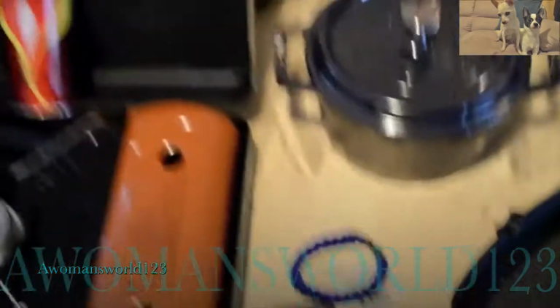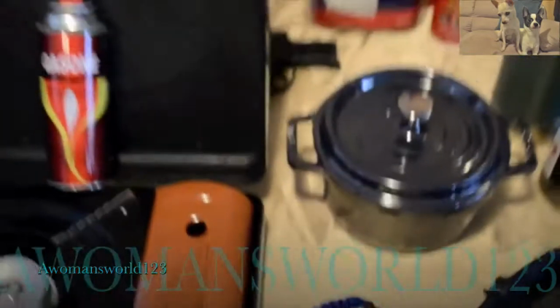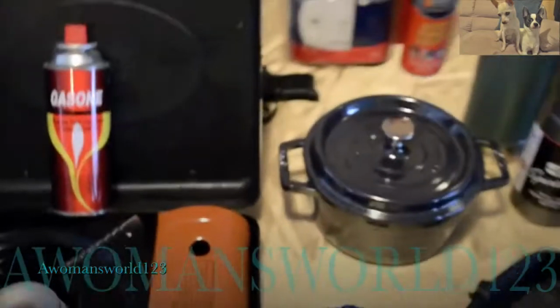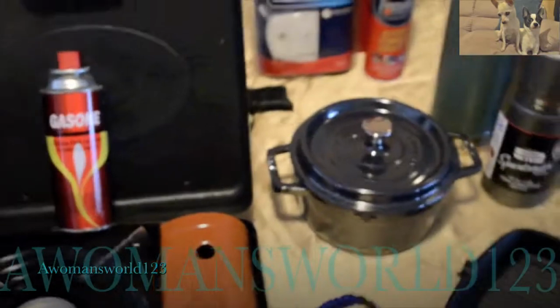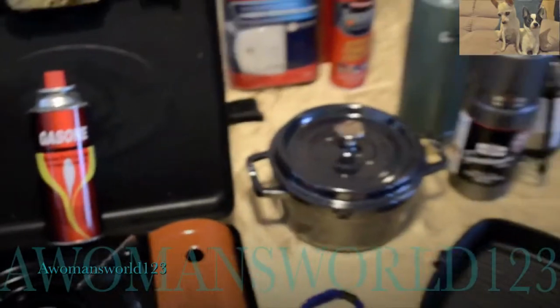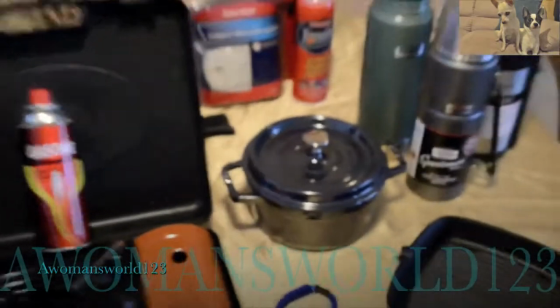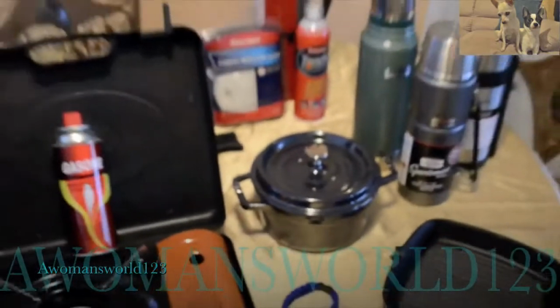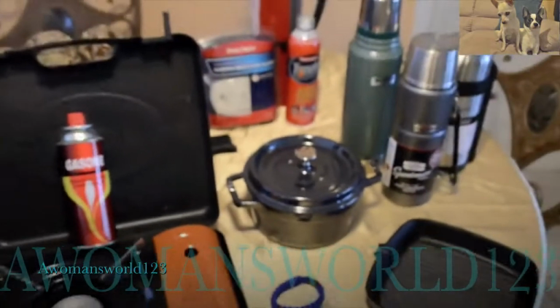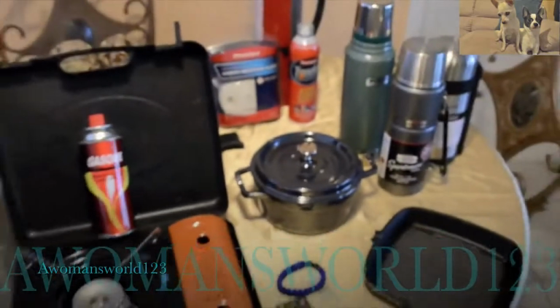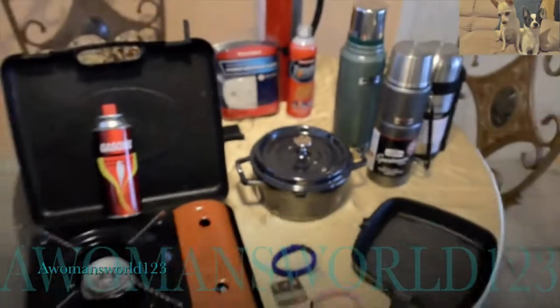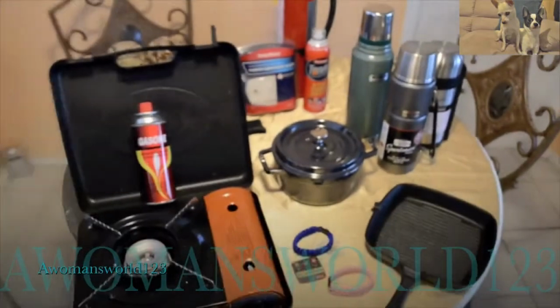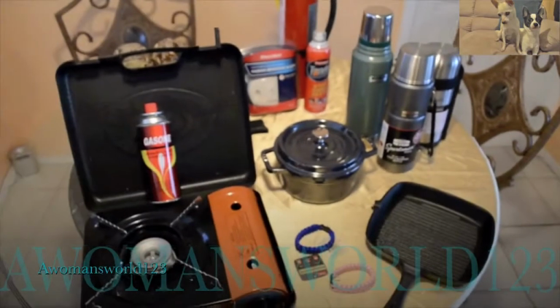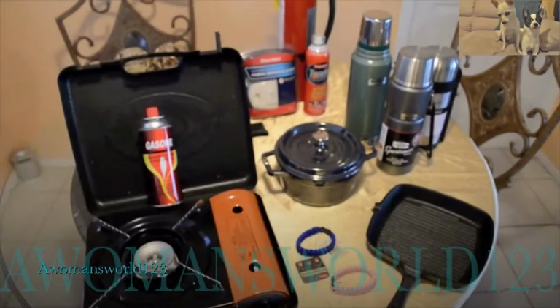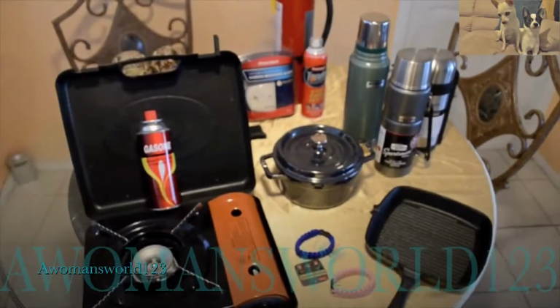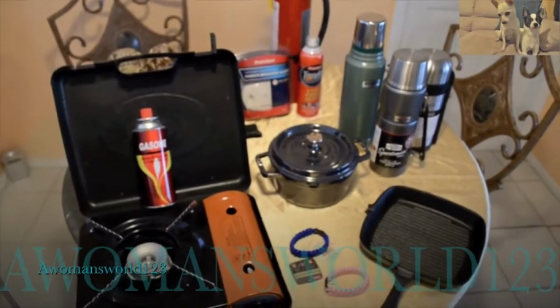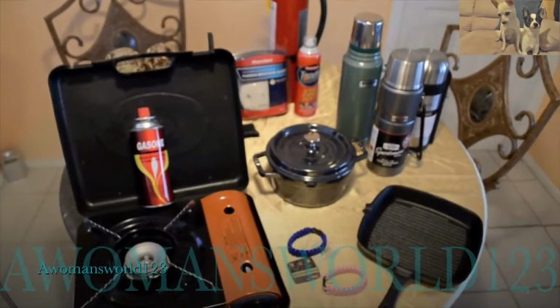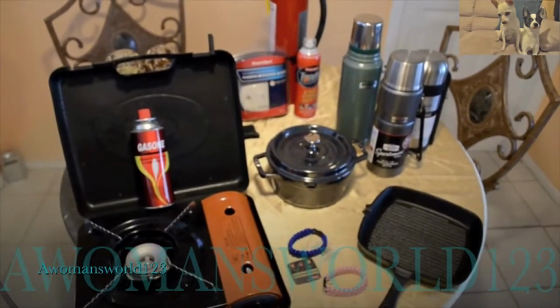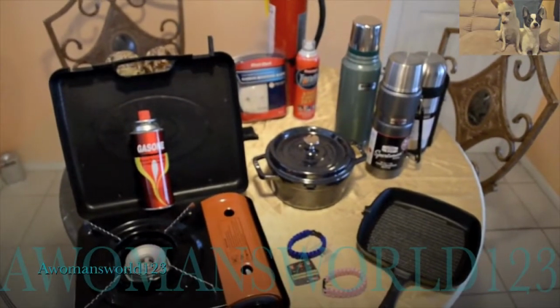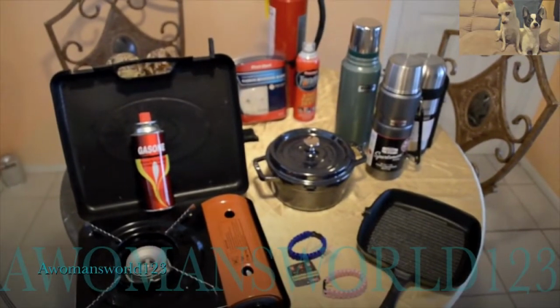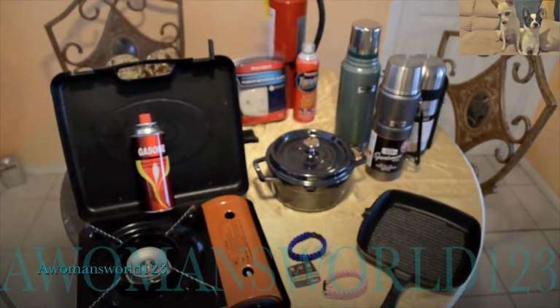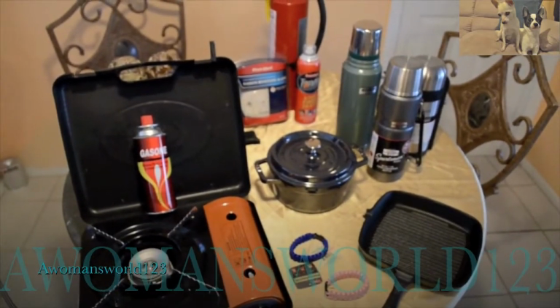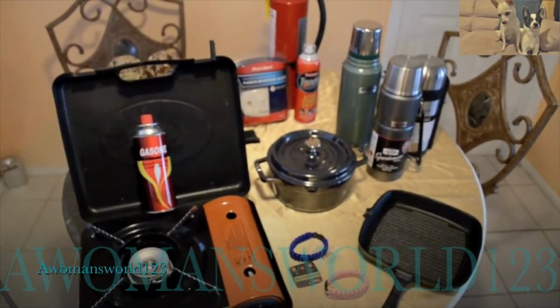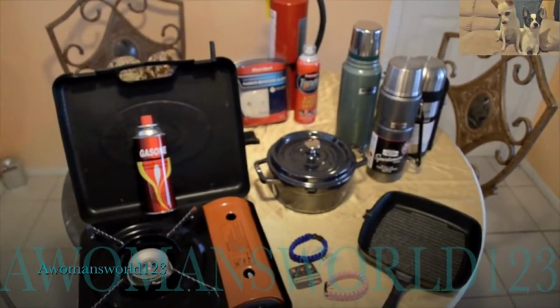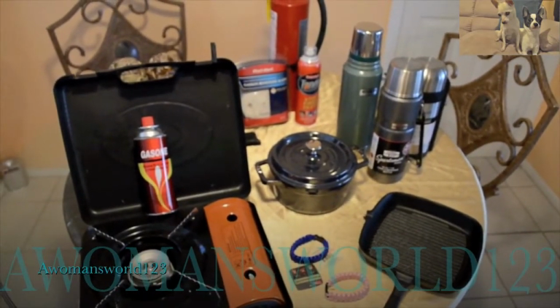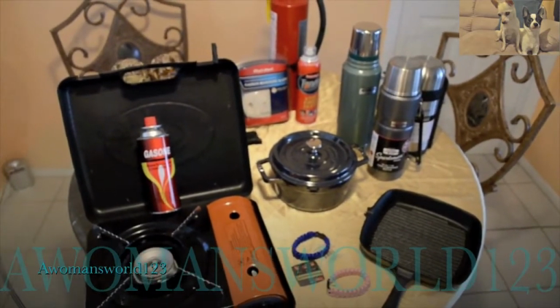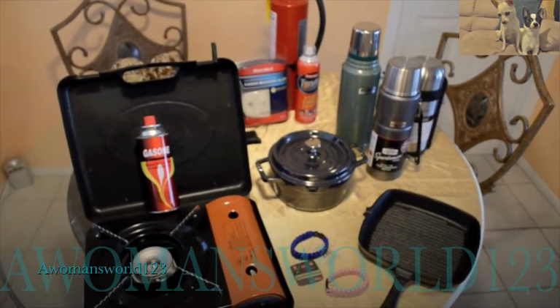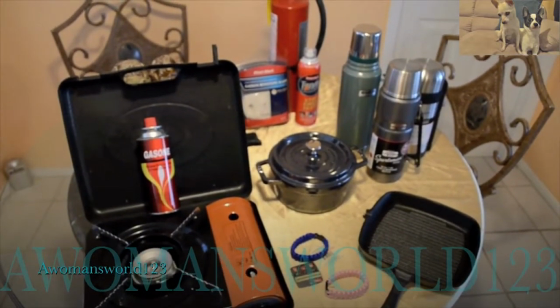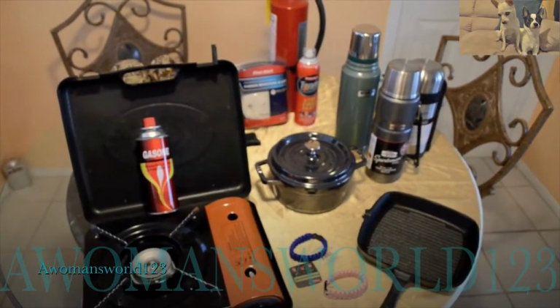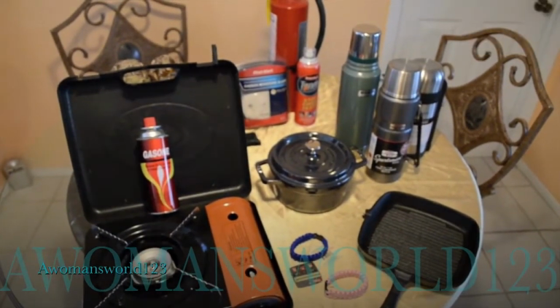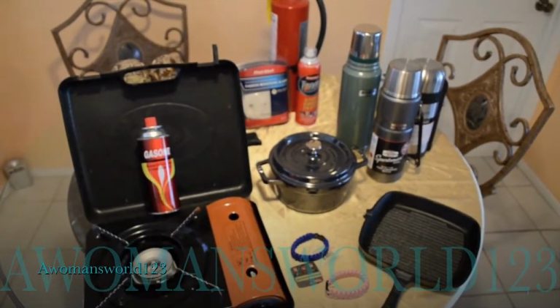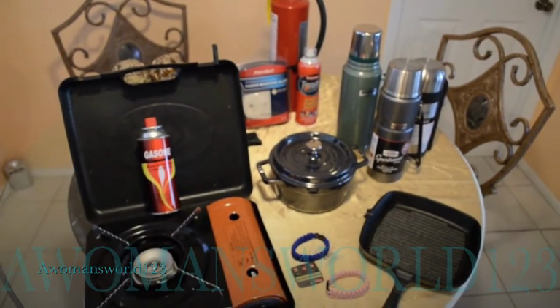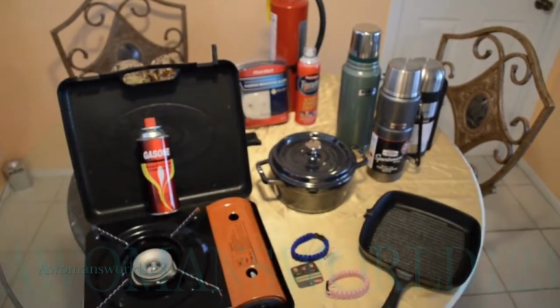Pretty much that's that. This is my video for cheap must-have Crap Hit the Fan items.